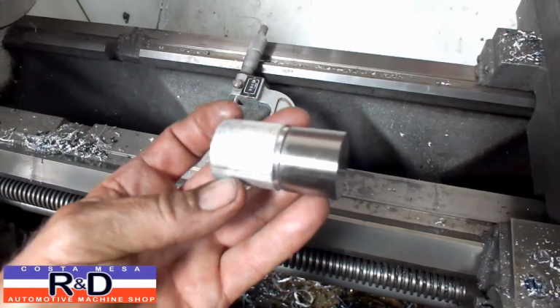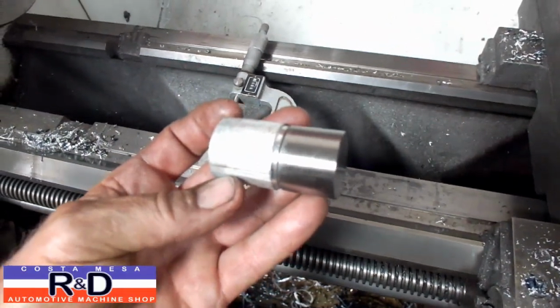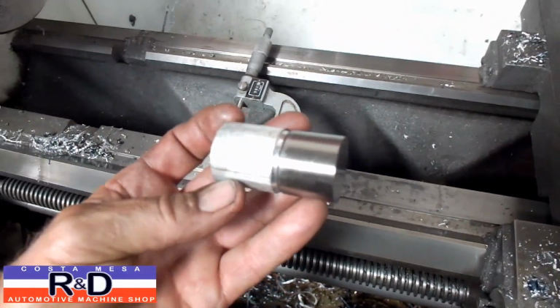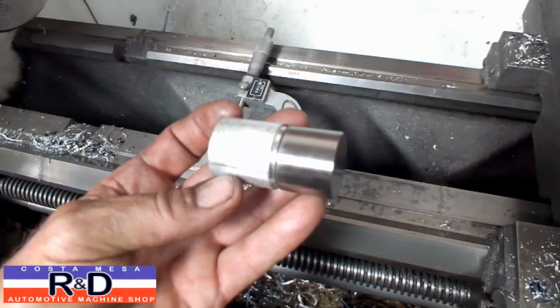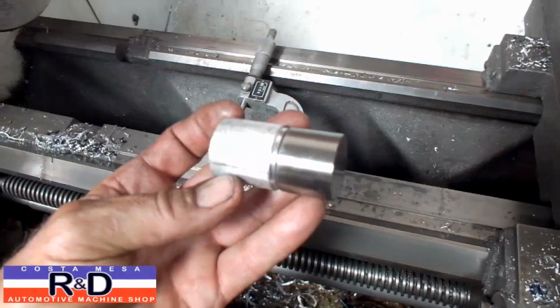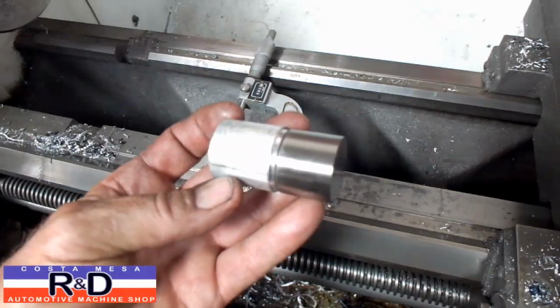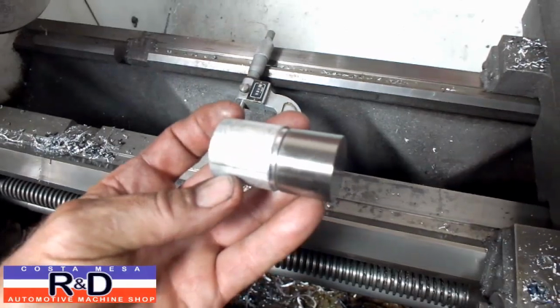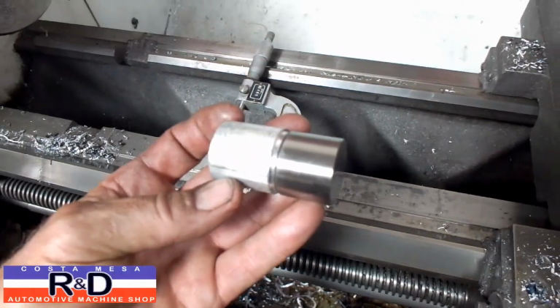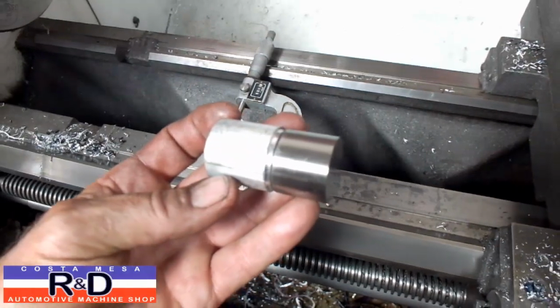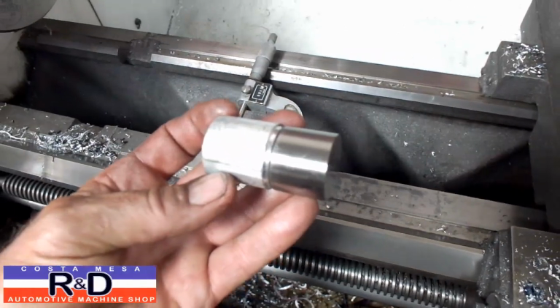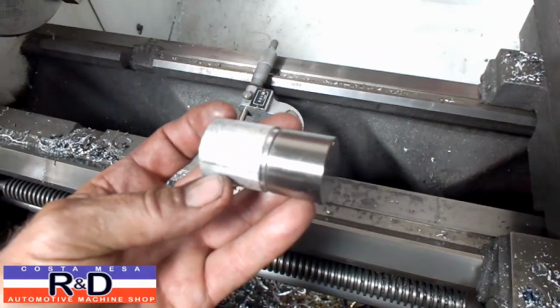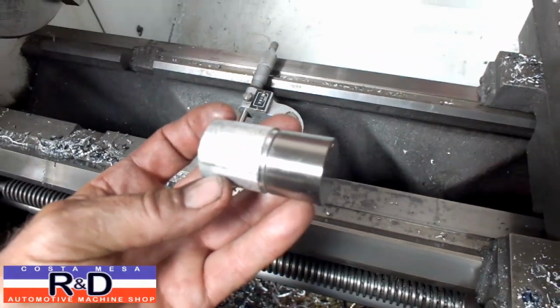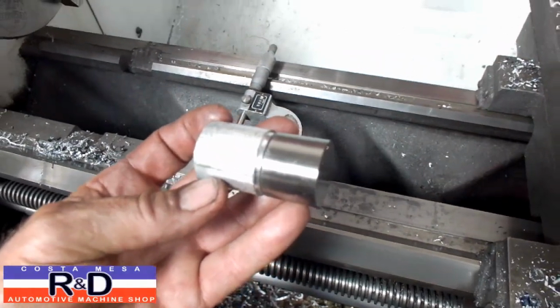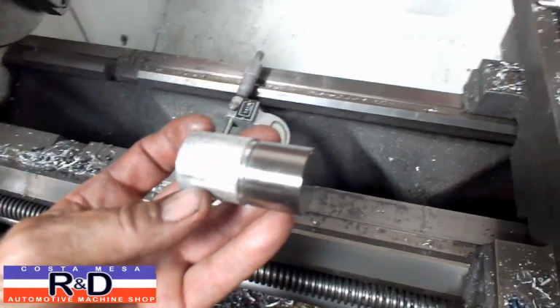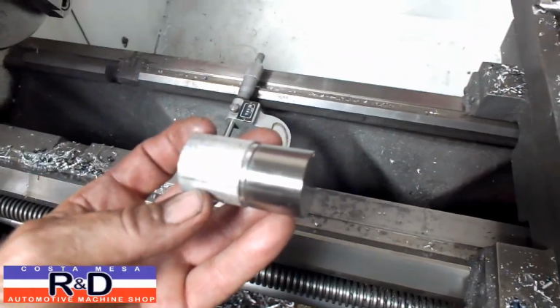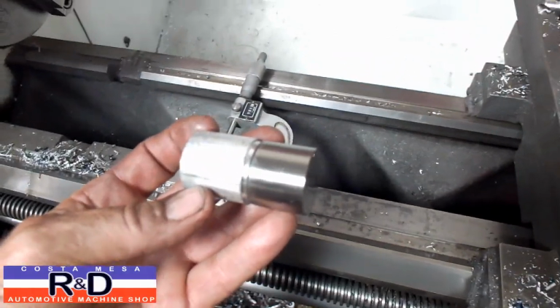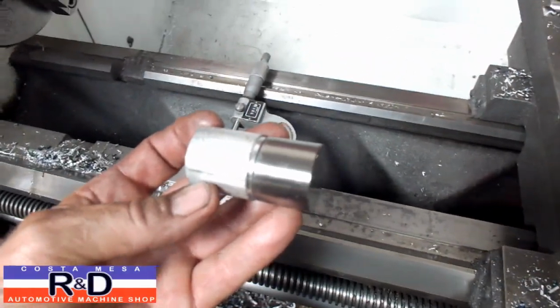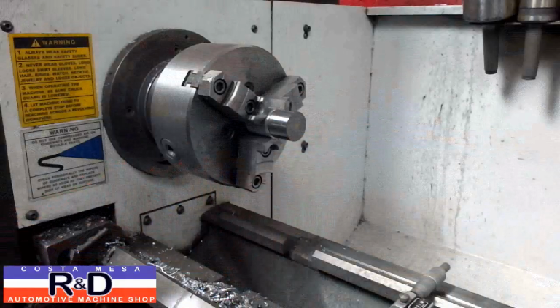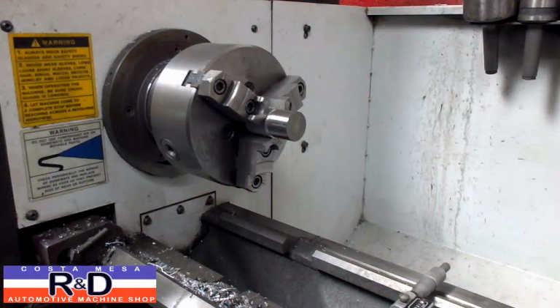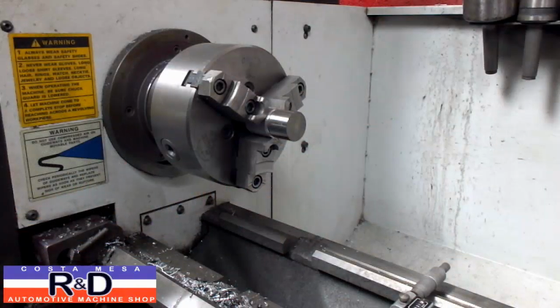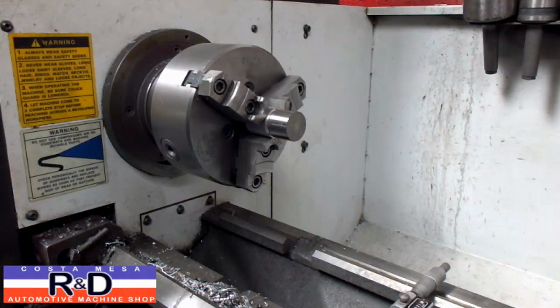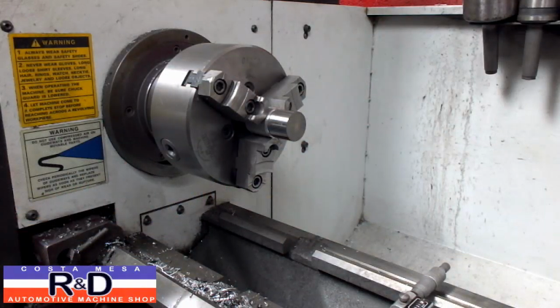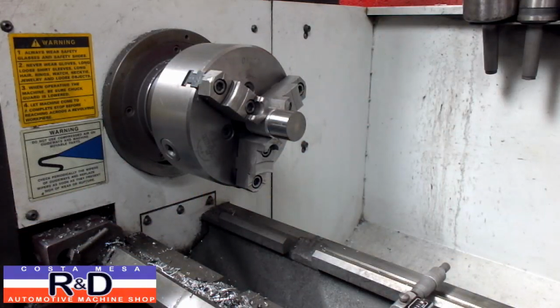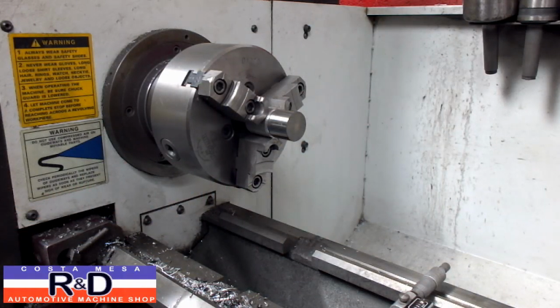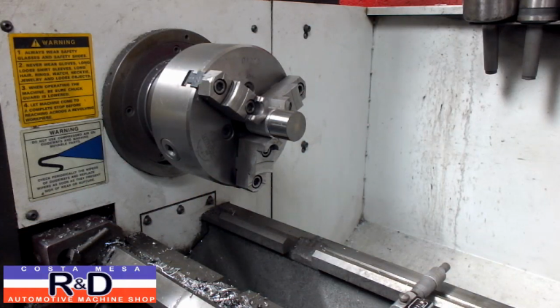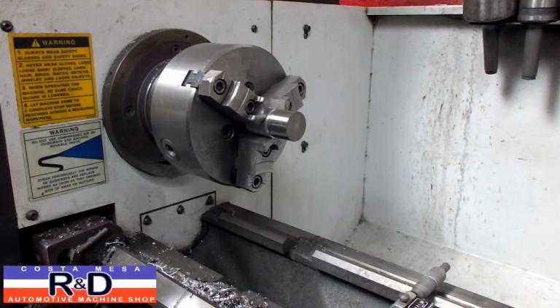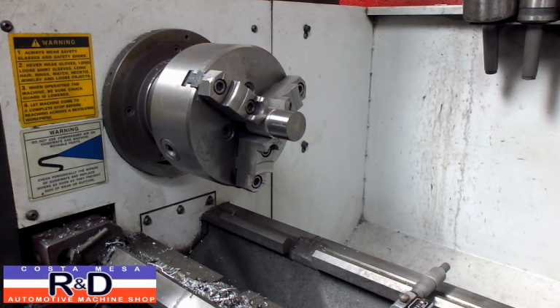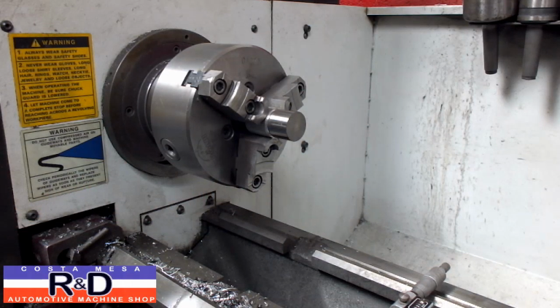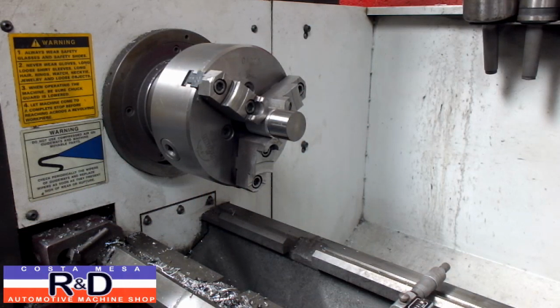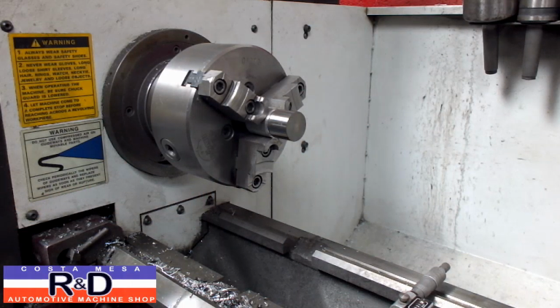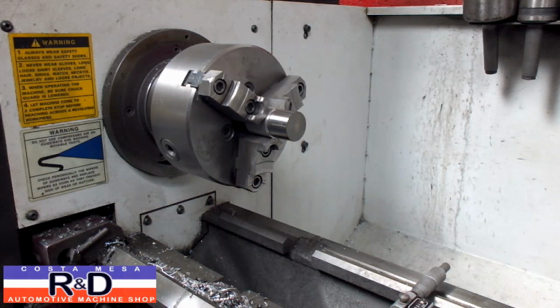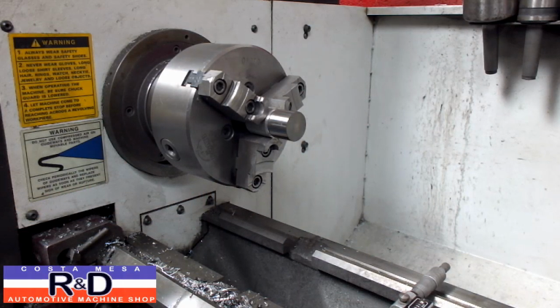We'll go ahead and put this in the lathe and then we're going to show you how we polish it. We're going to be using our crankshaft polisher to do this.